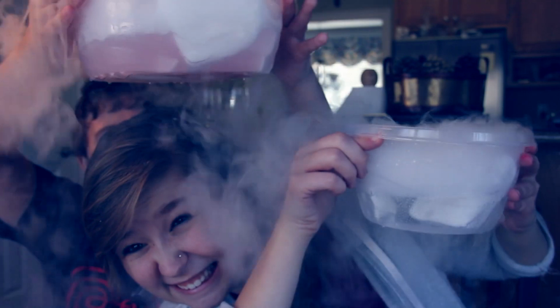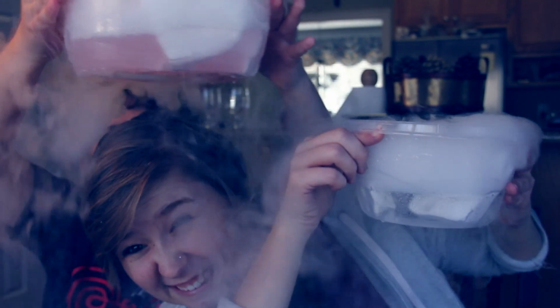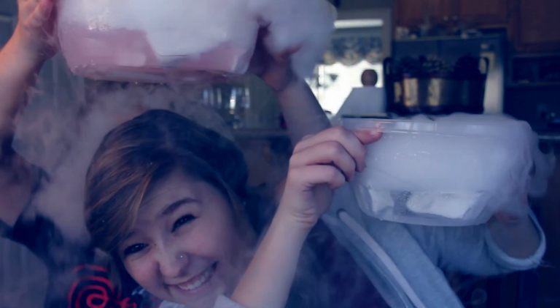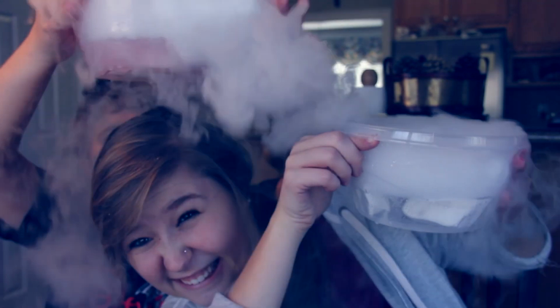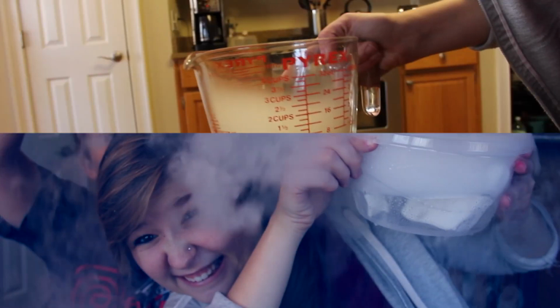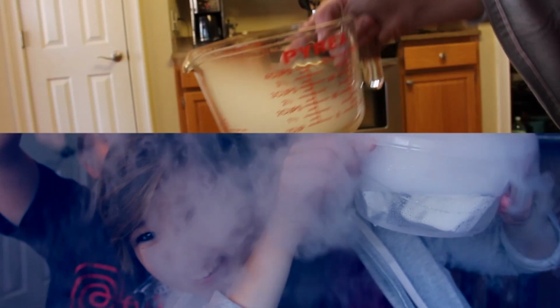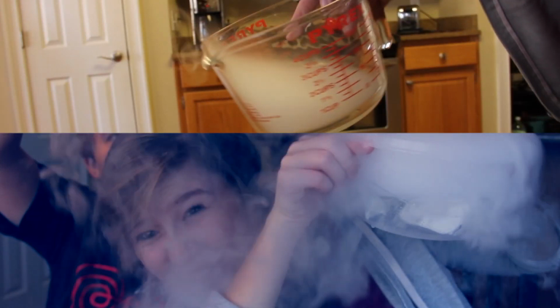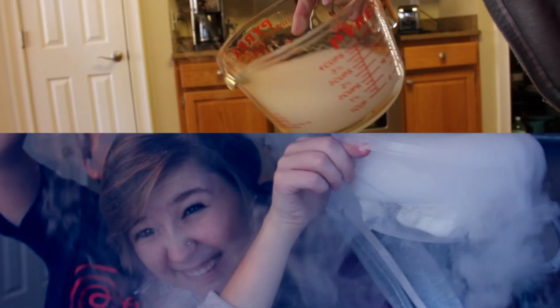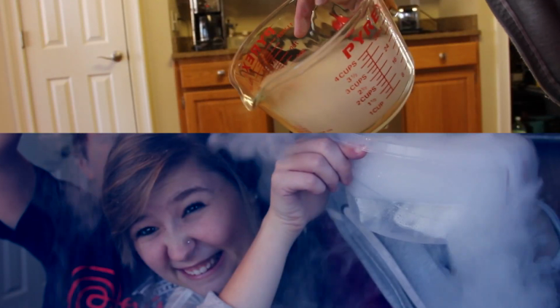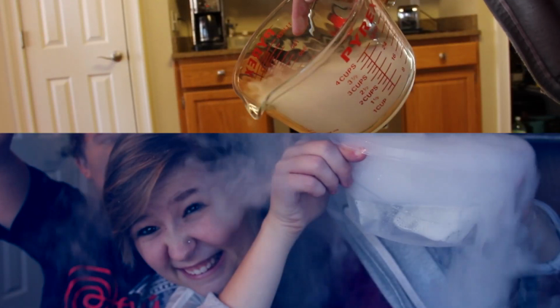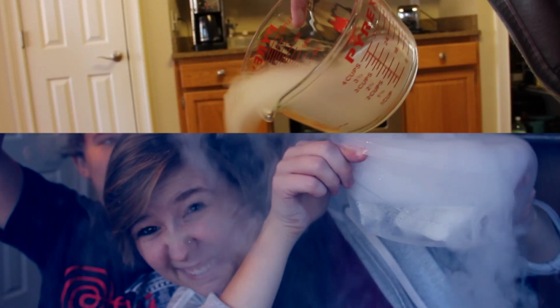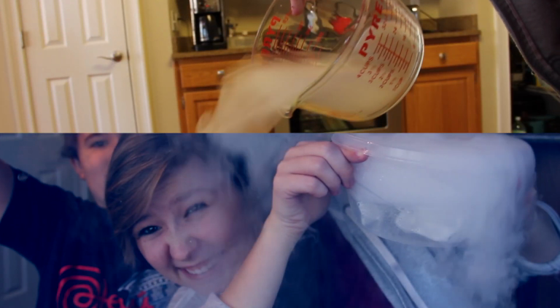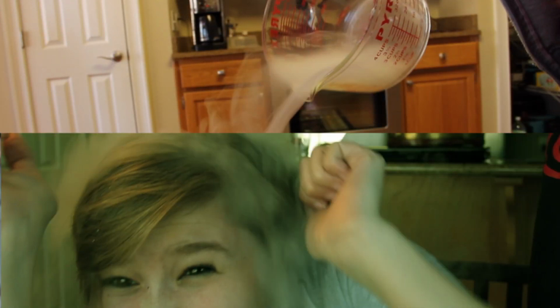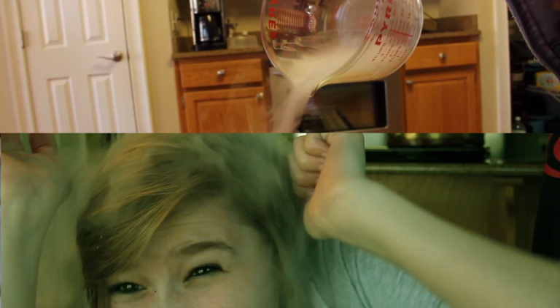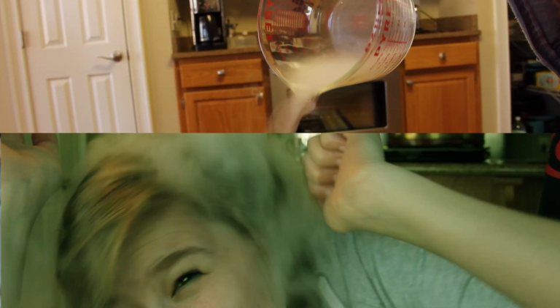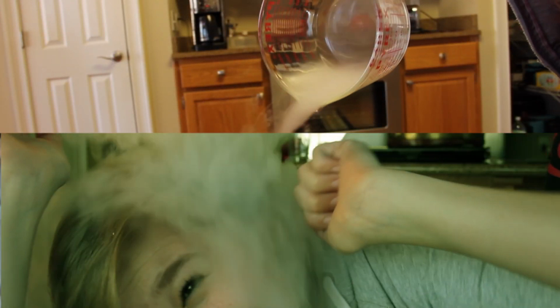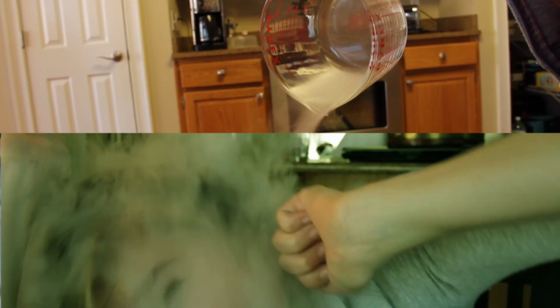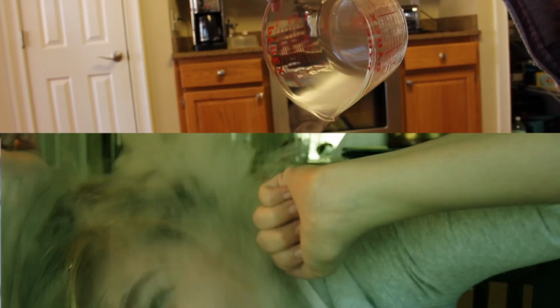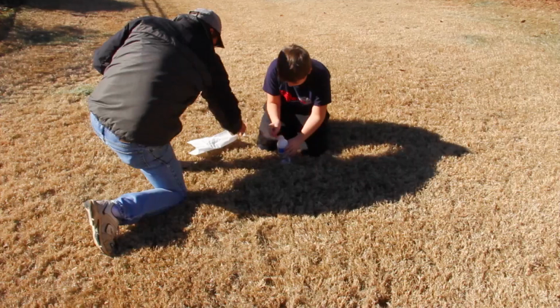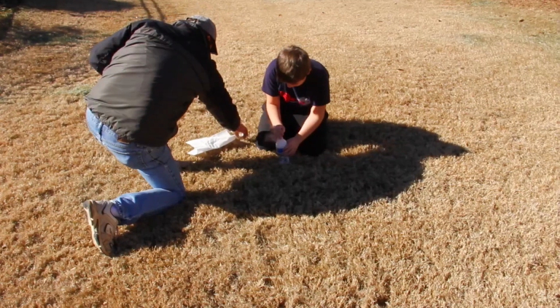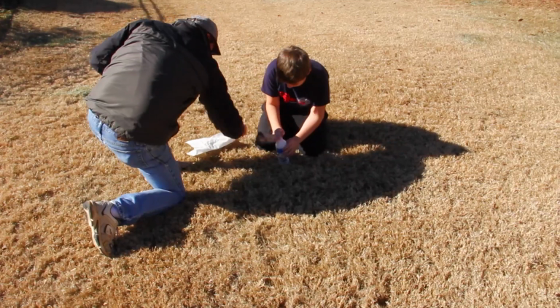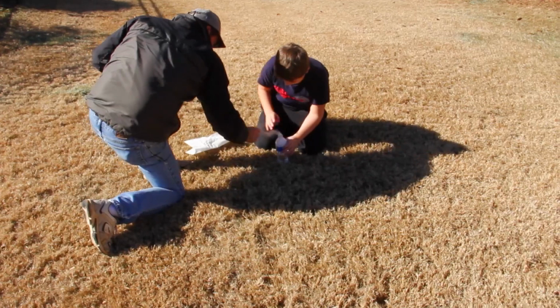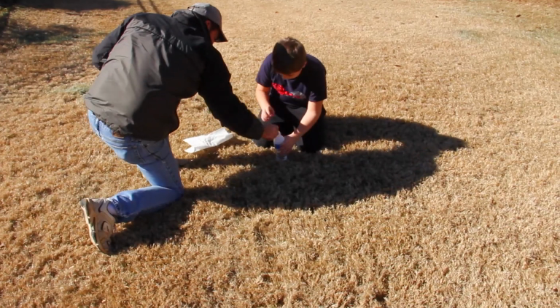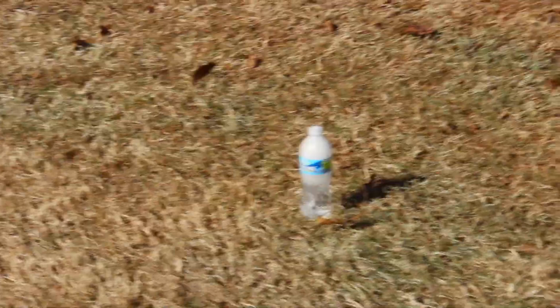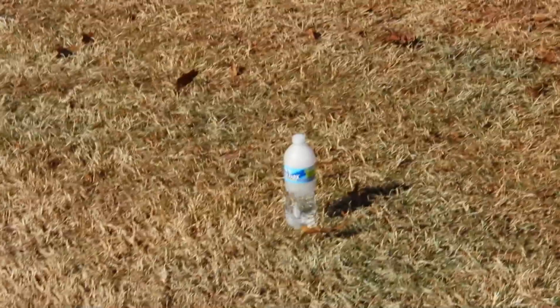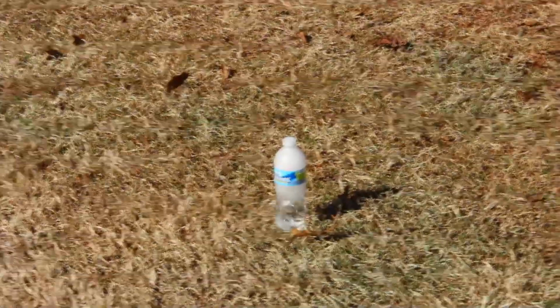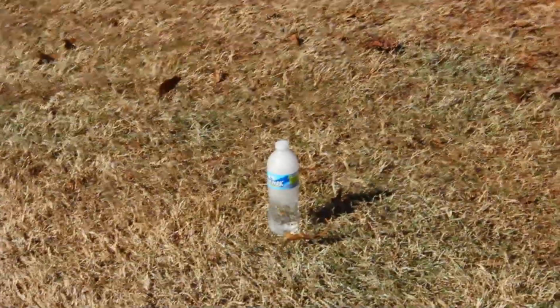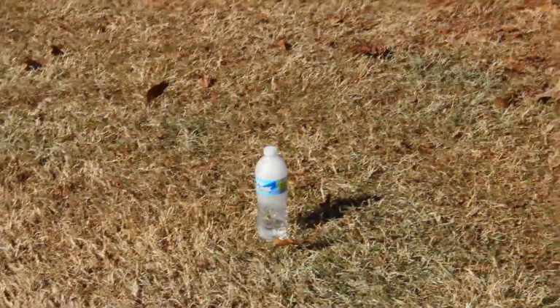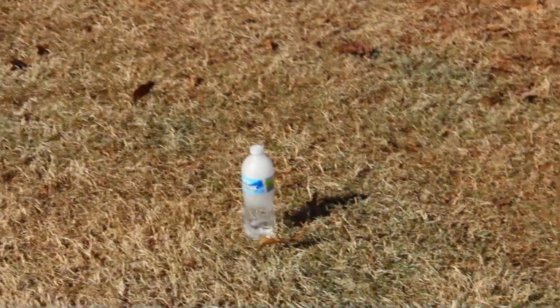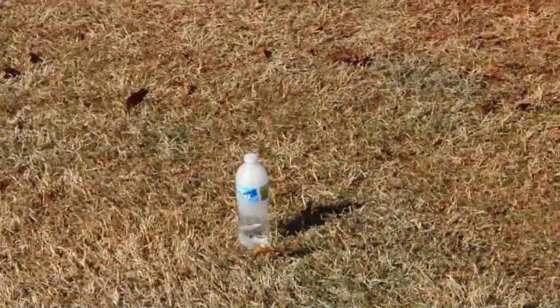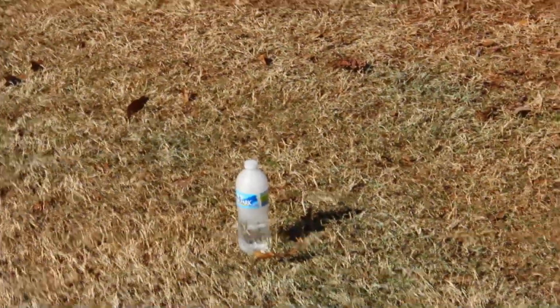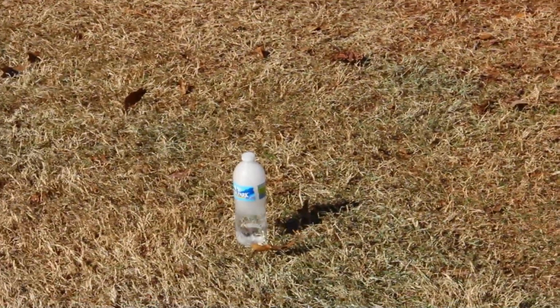And finally, there is the dry ice bomb, where you throw some ice in a water bottle, screw on the cap, and run away as fast as you can.